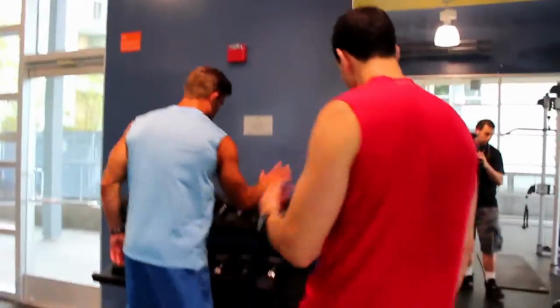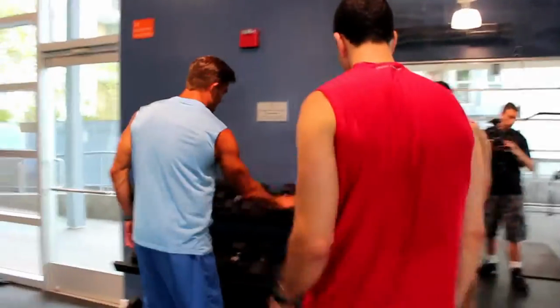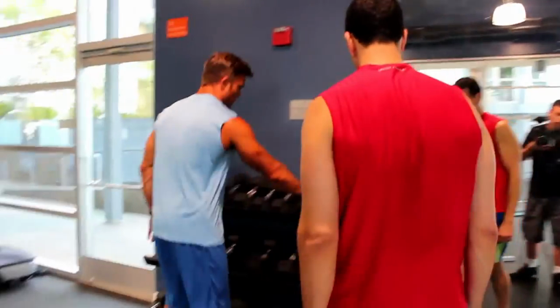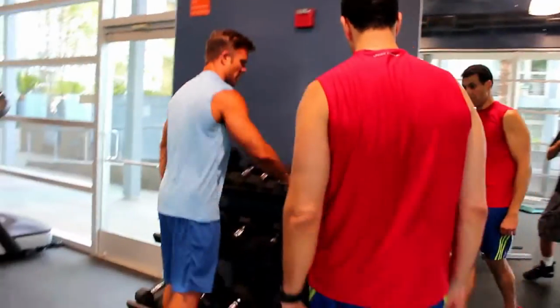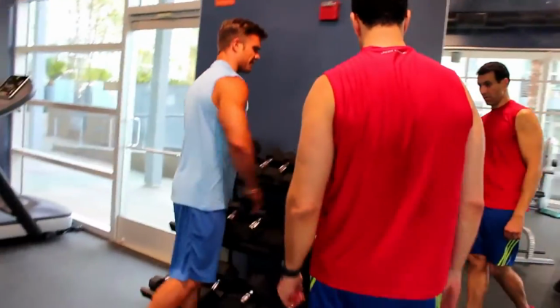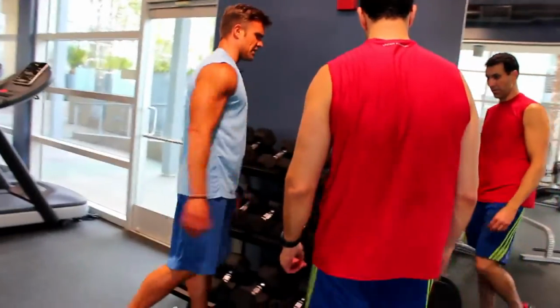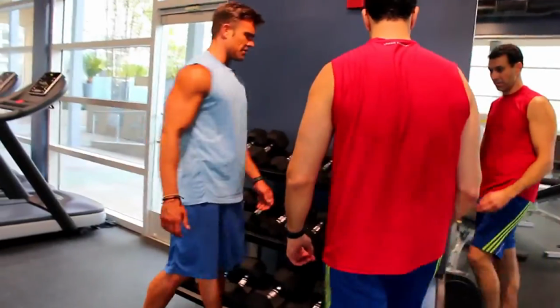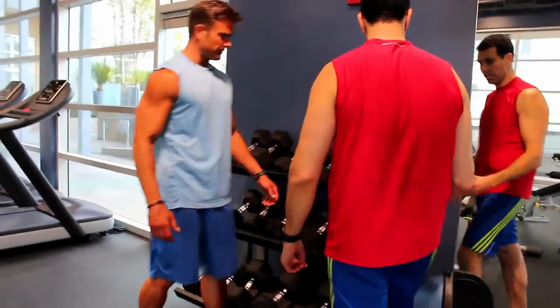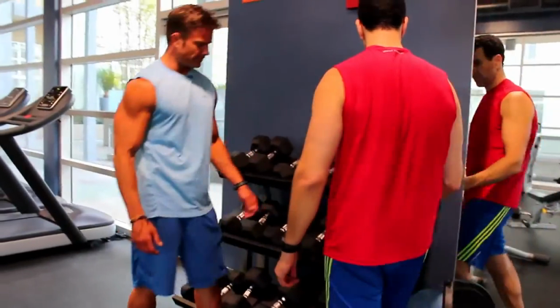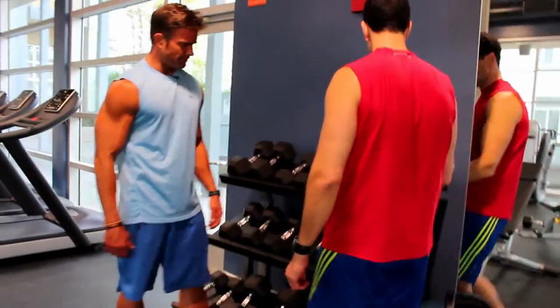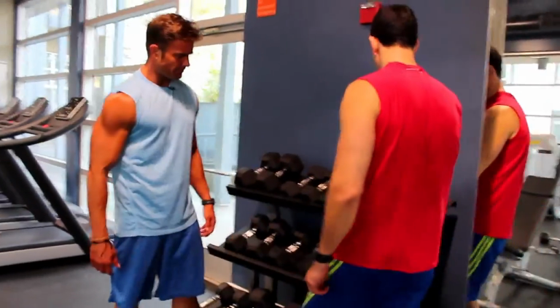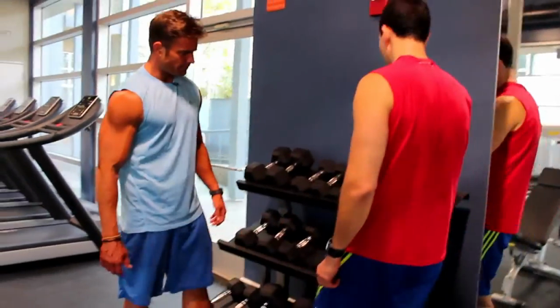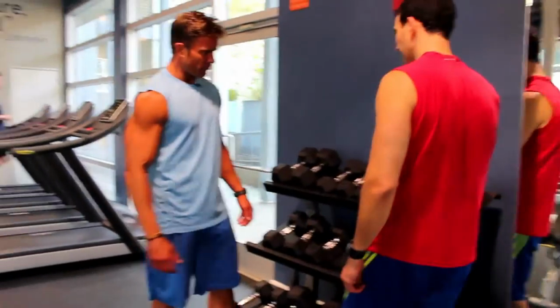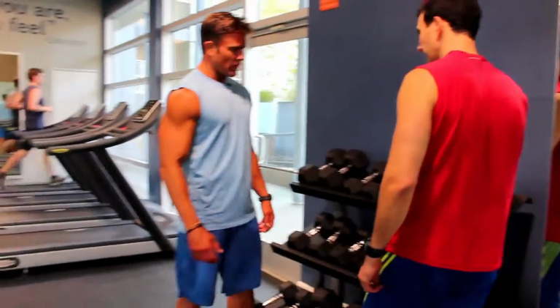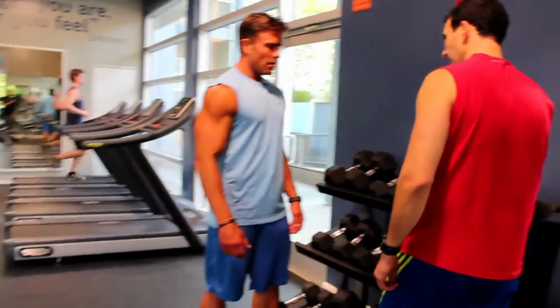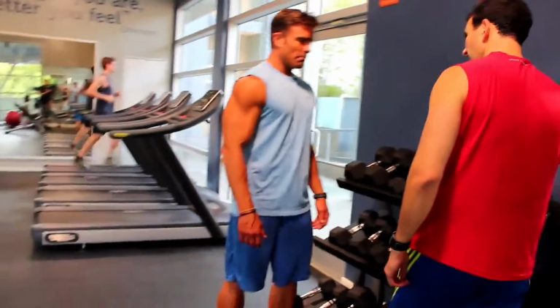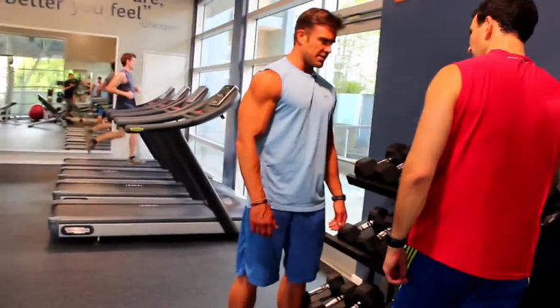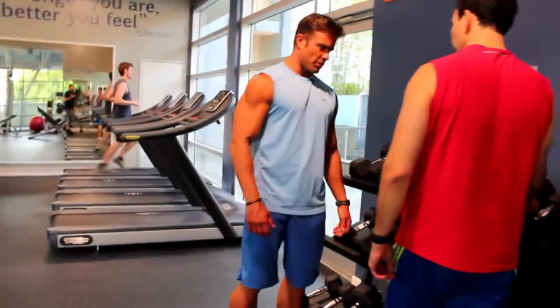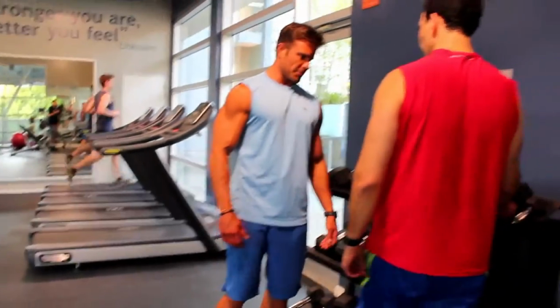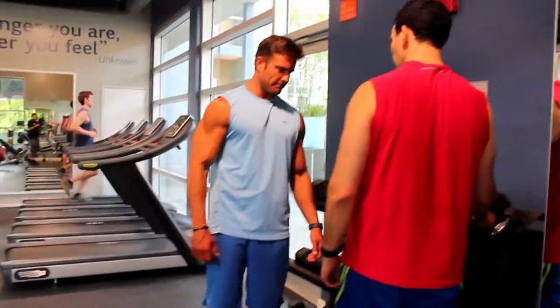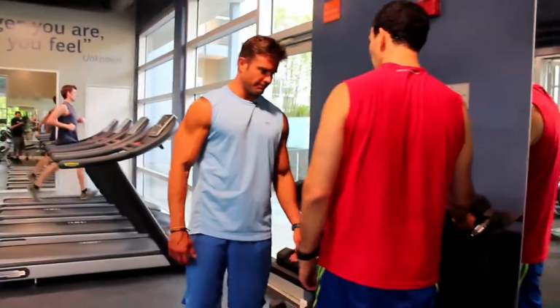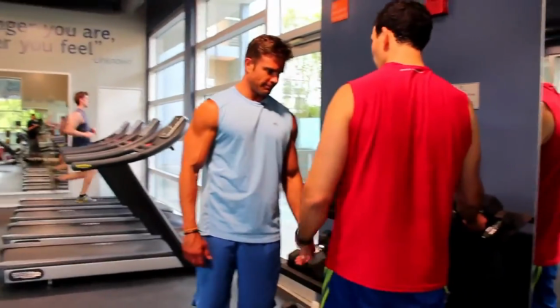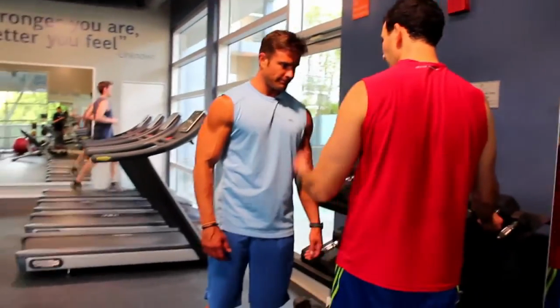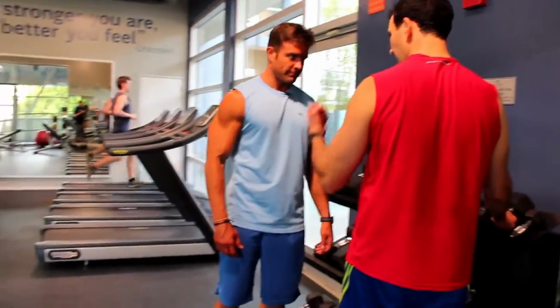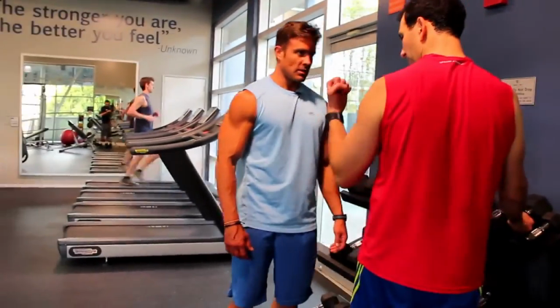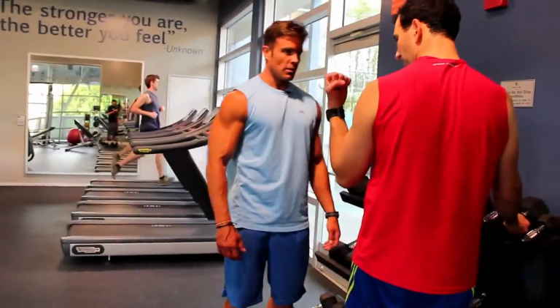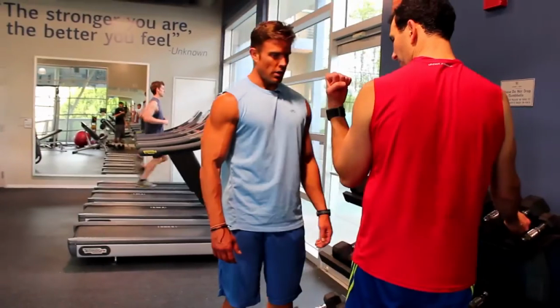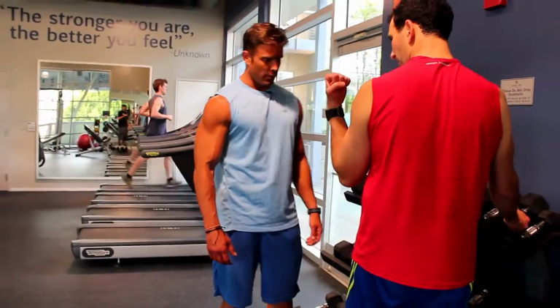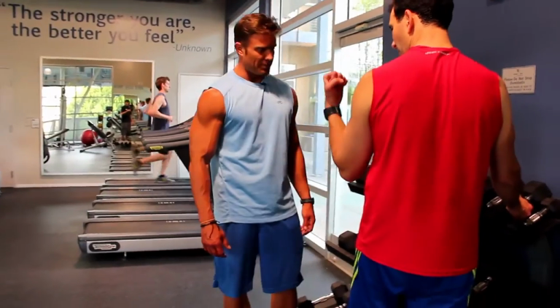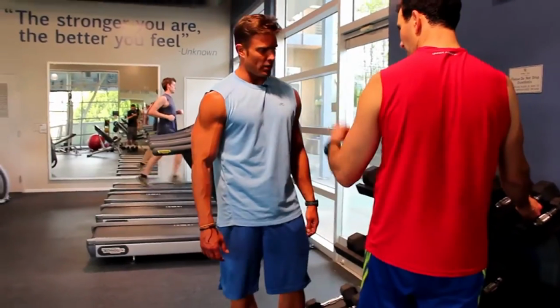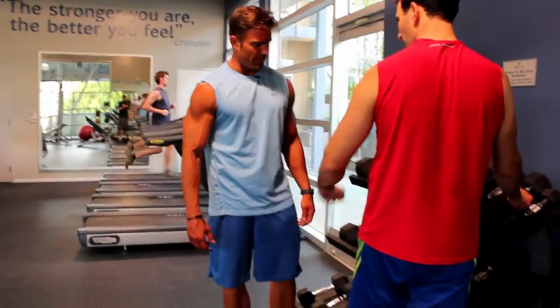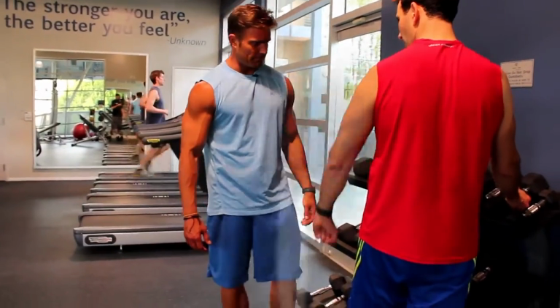We're going to start at fifteens. What are we doing? Bicep curls — all the way up and all the way down.